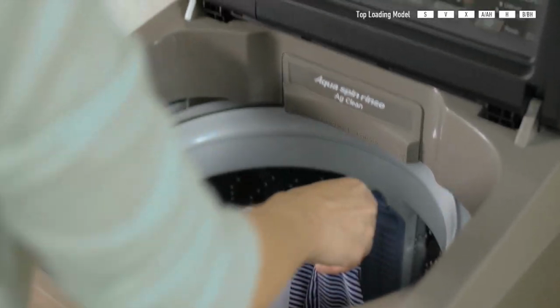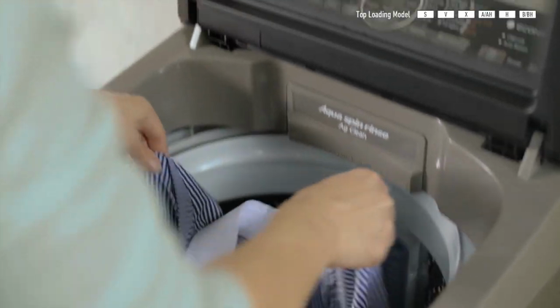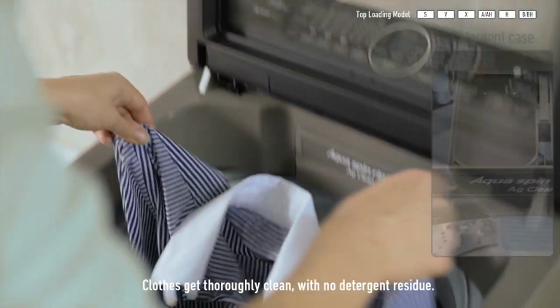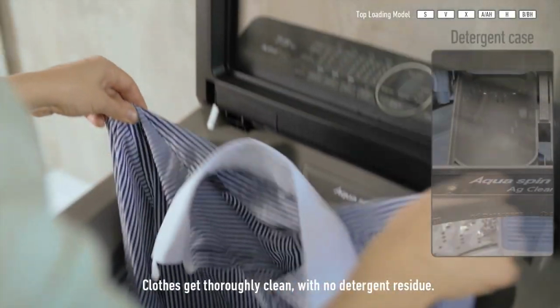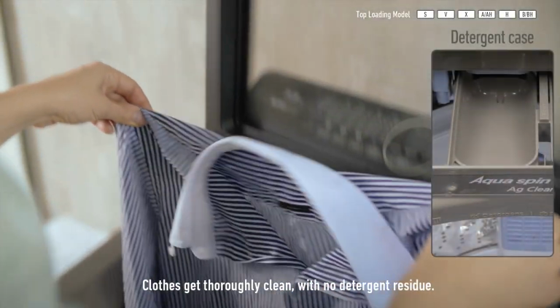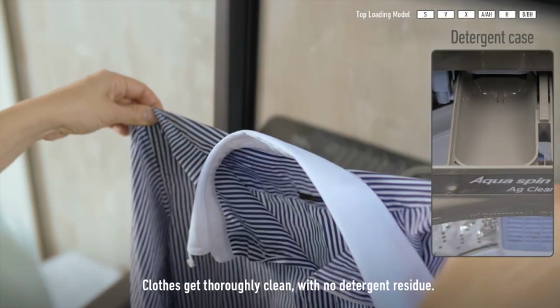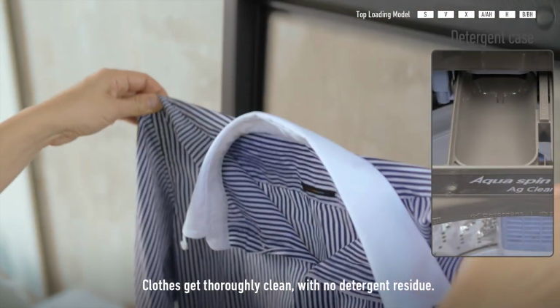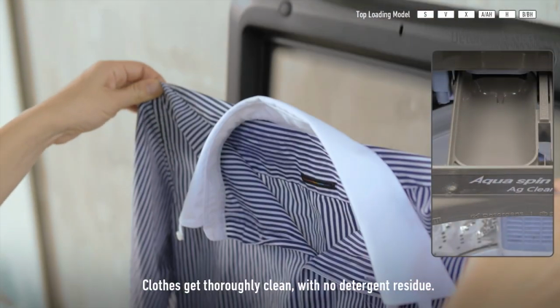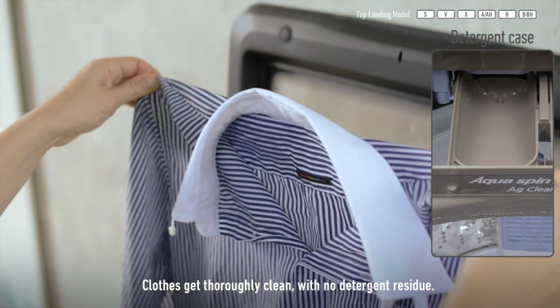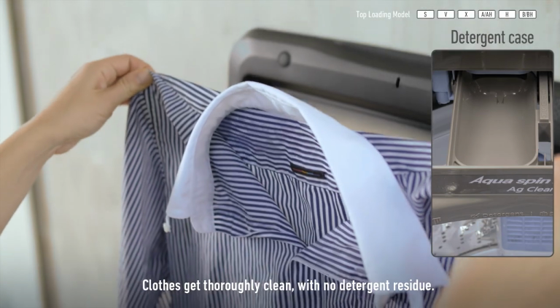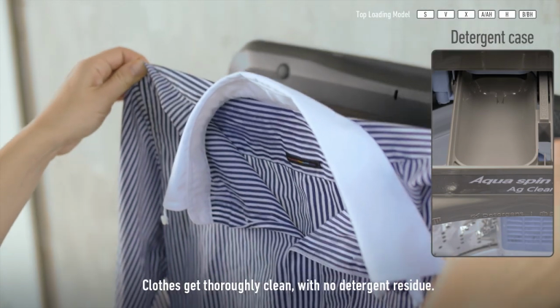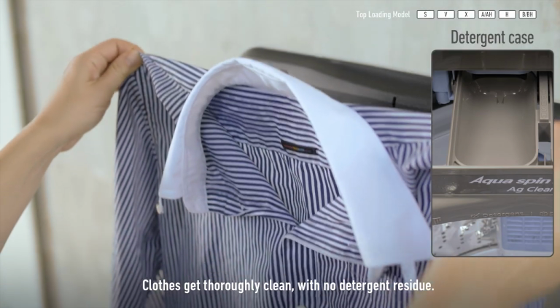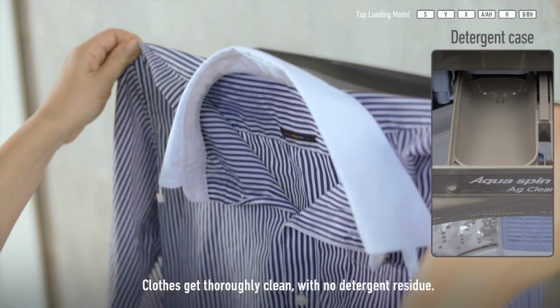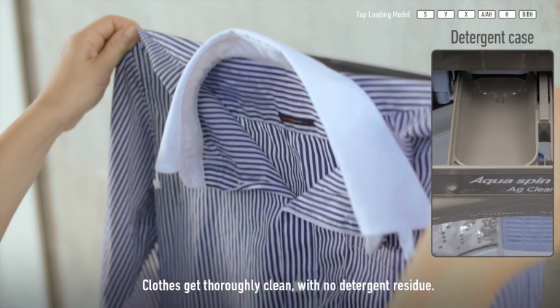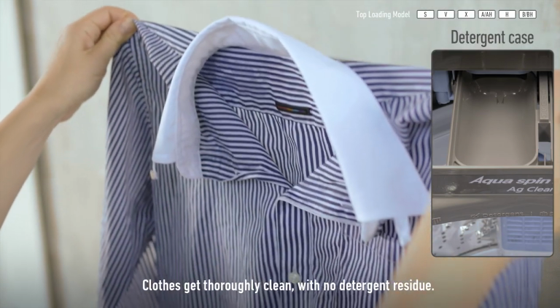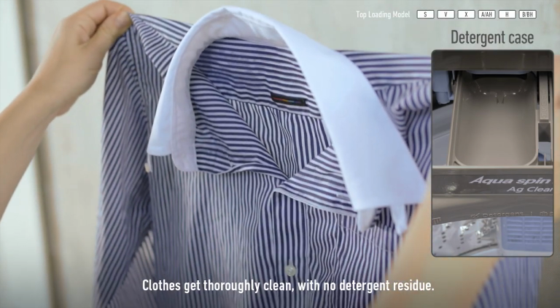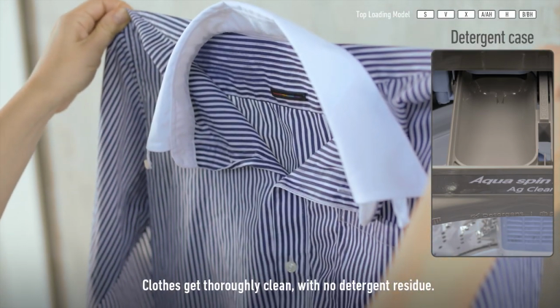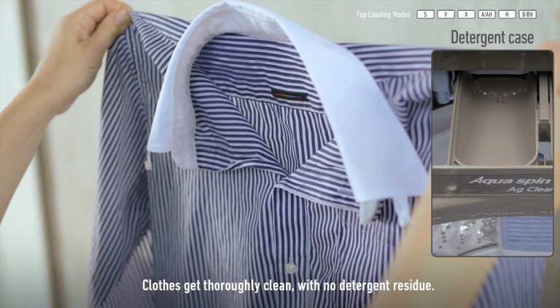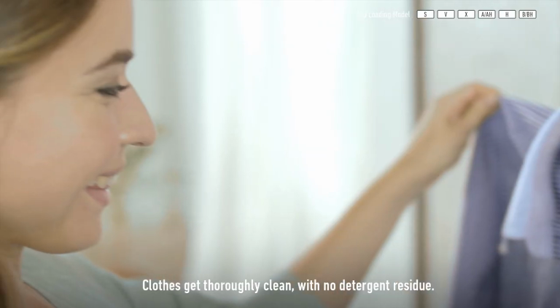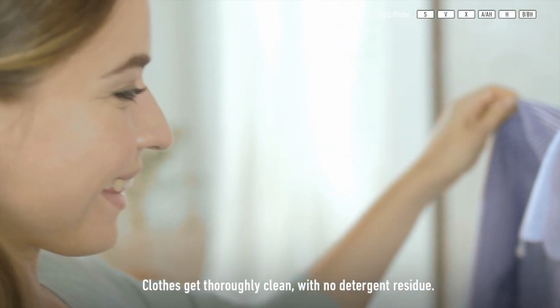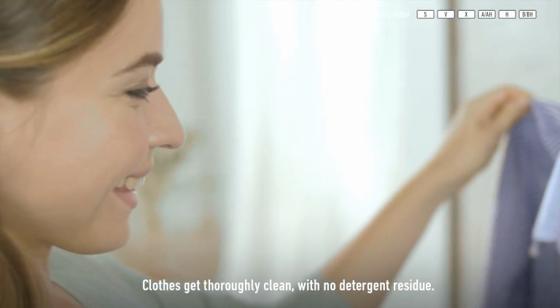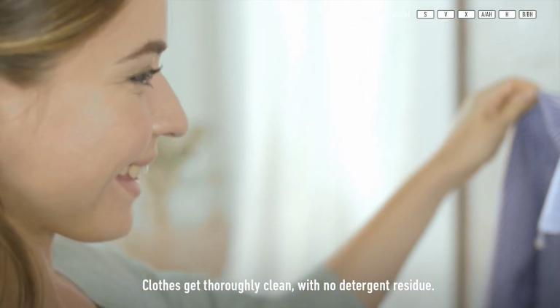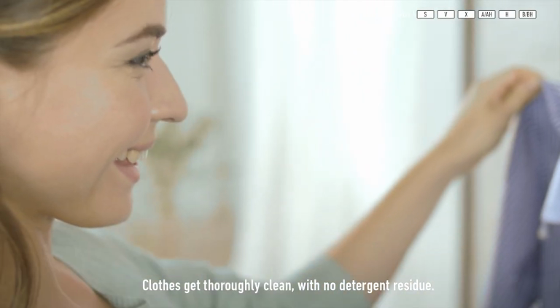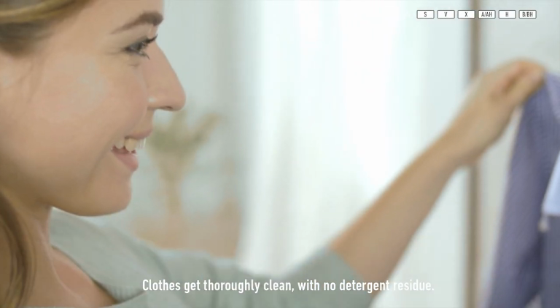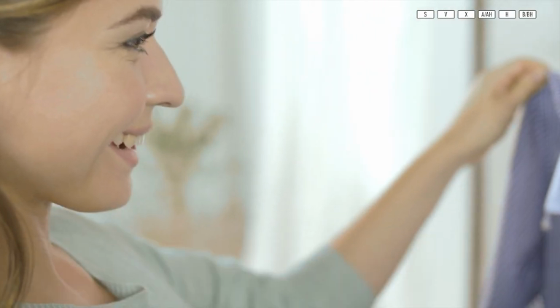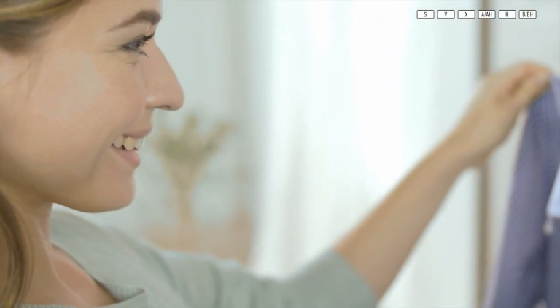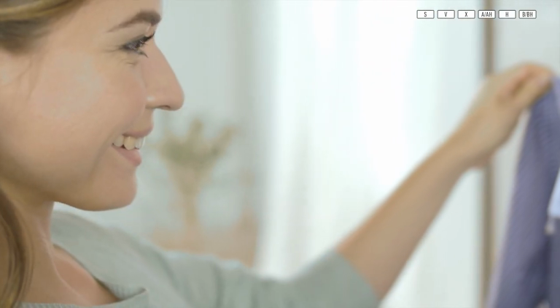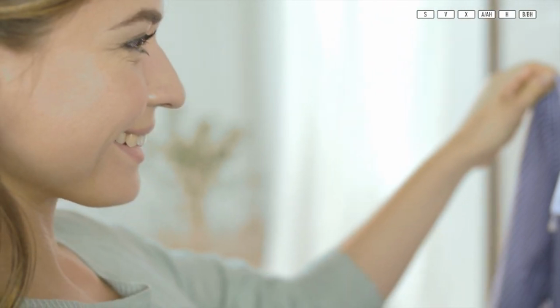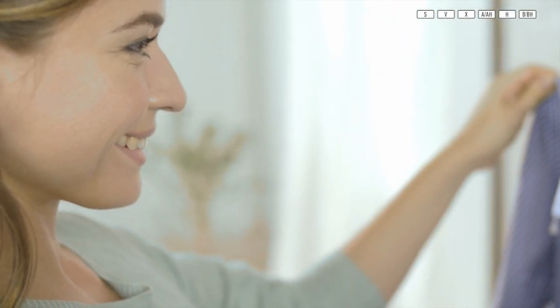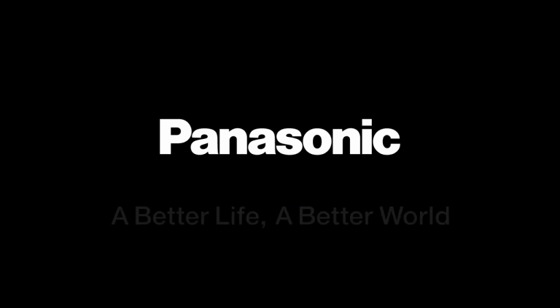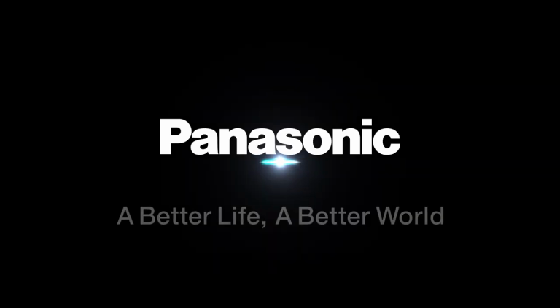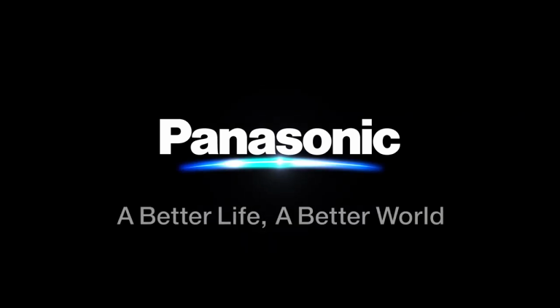Clothes get thoroughly clean with no detergent residue. Panasonic.